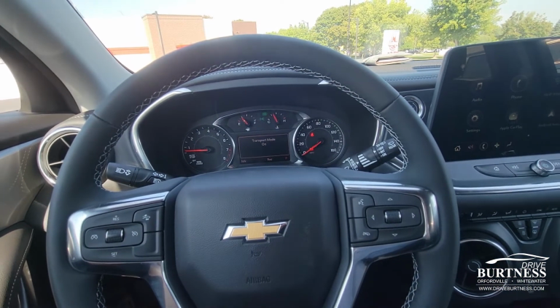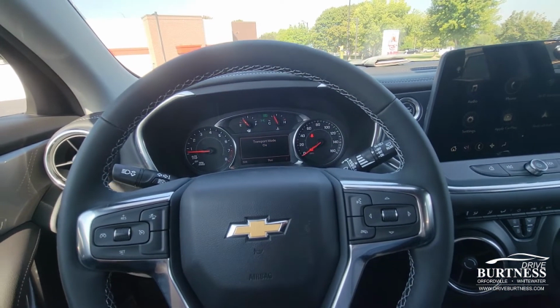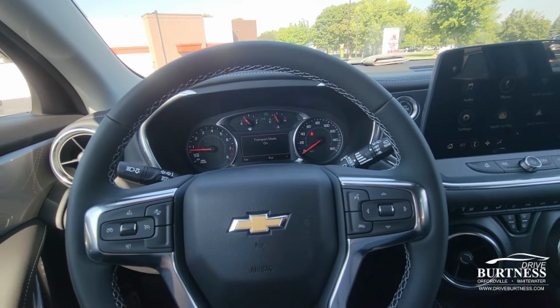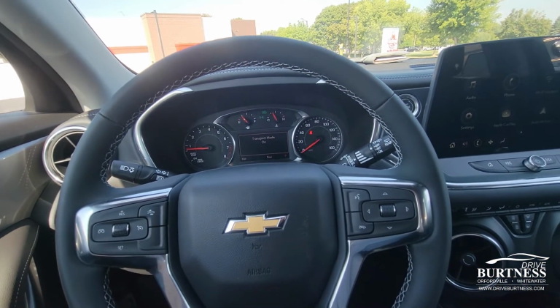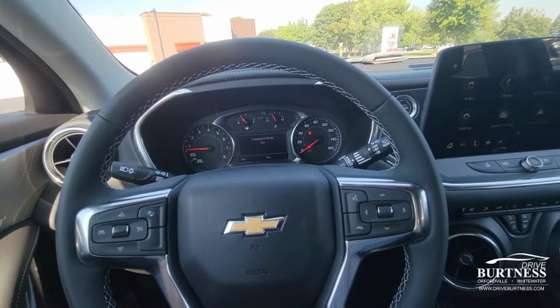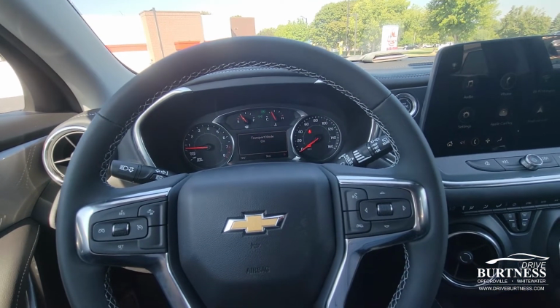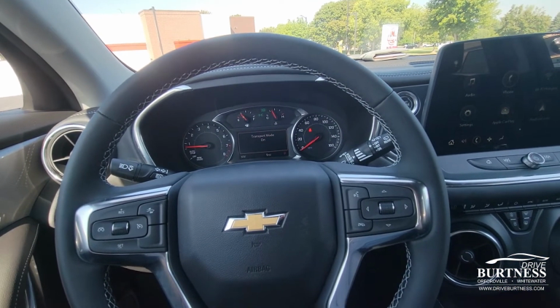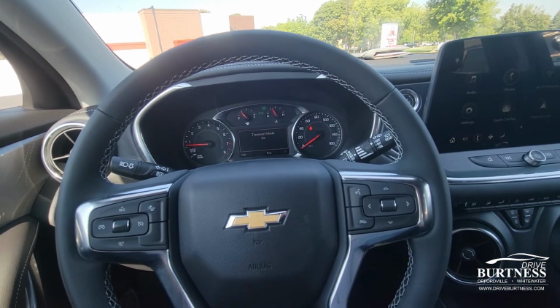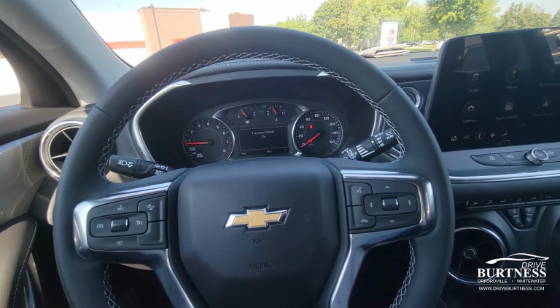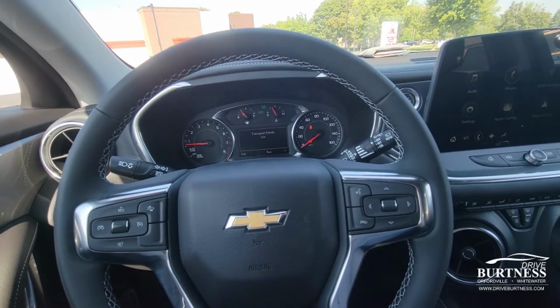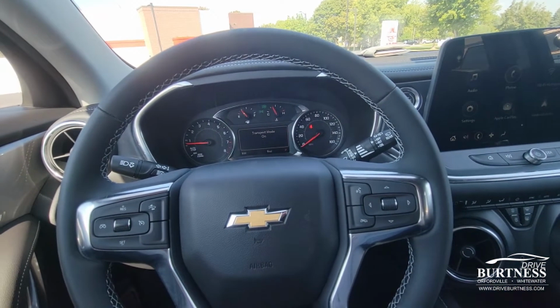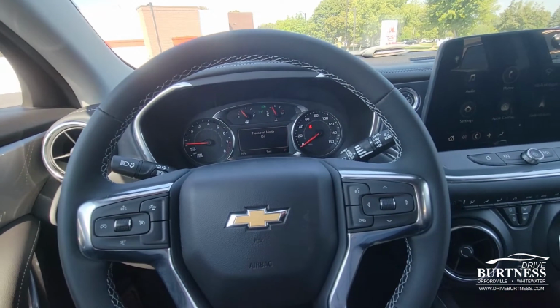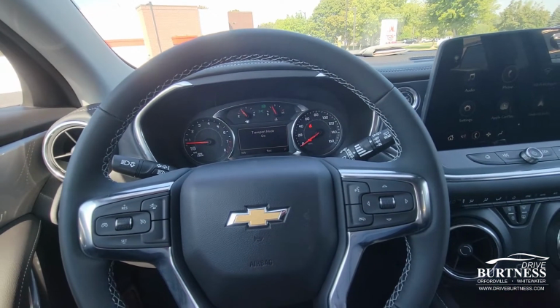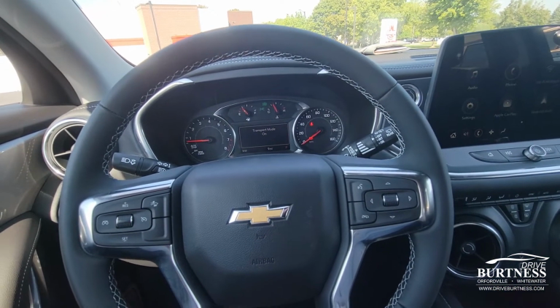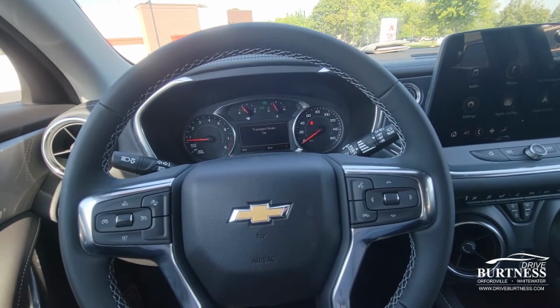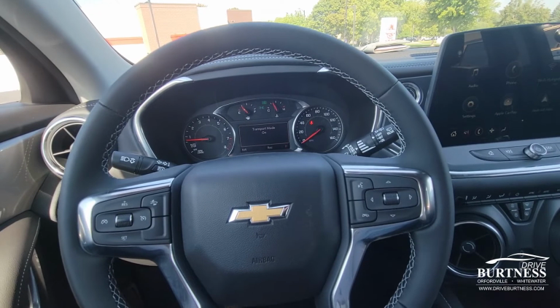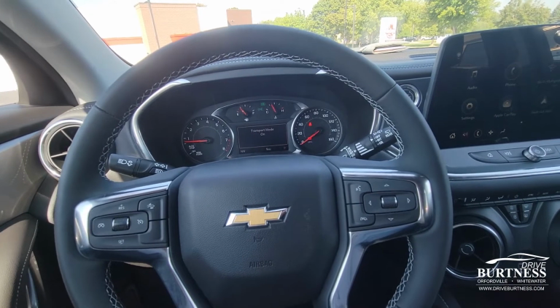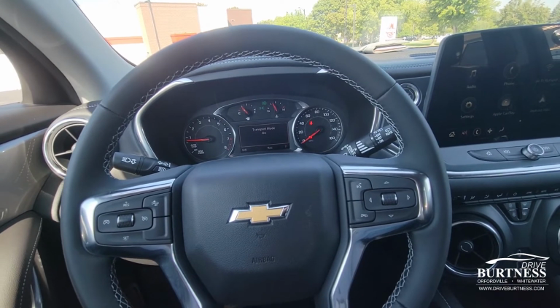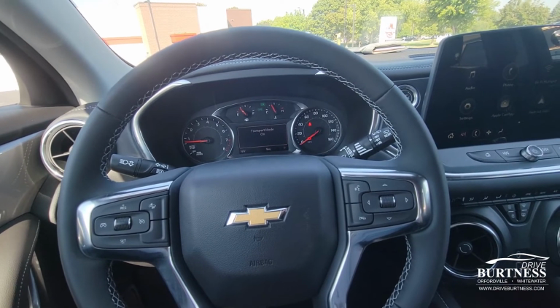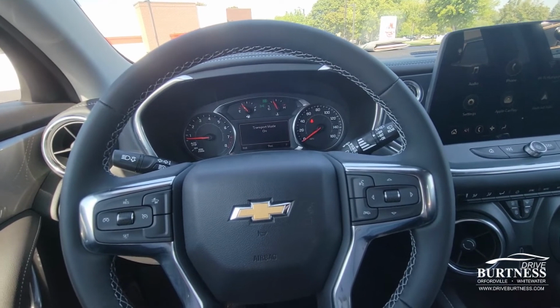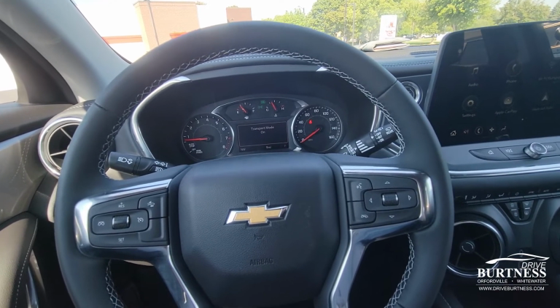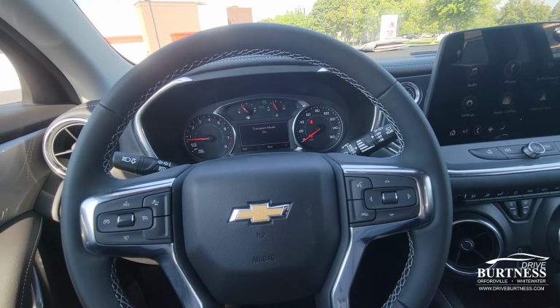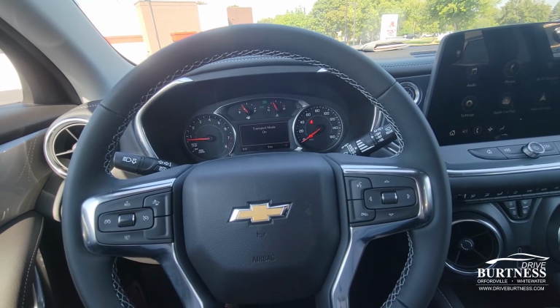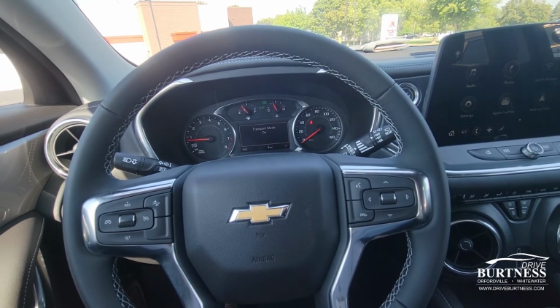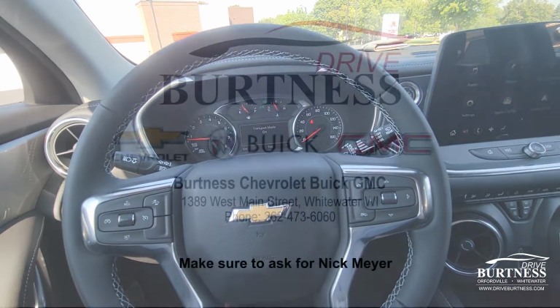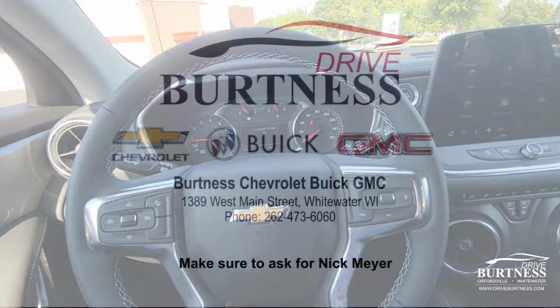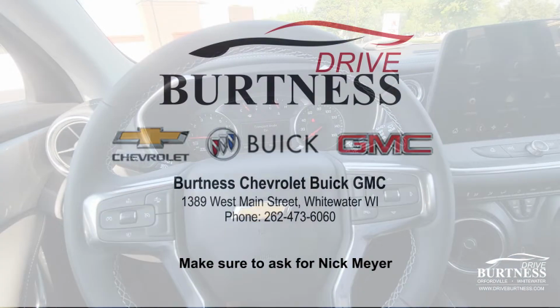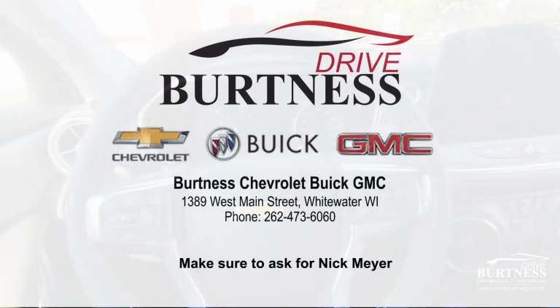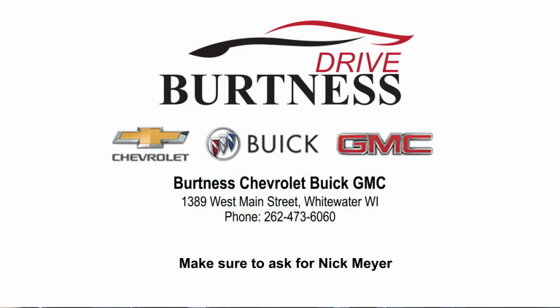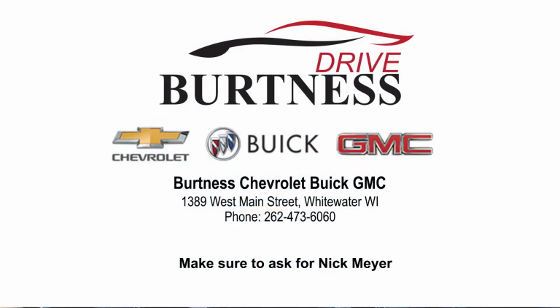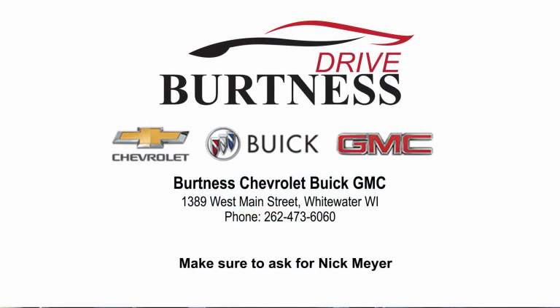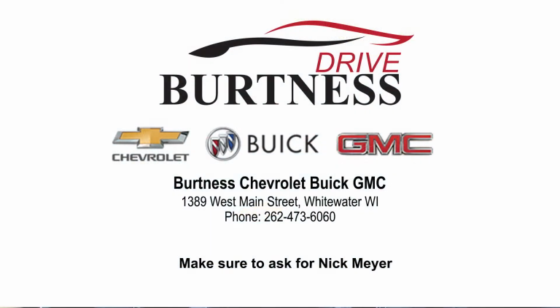Again, my name is Nick and I work at Burtness Chevrolet Buick GMC. Thanks for tuning in to today's how-to video. Have a good rest of your day.